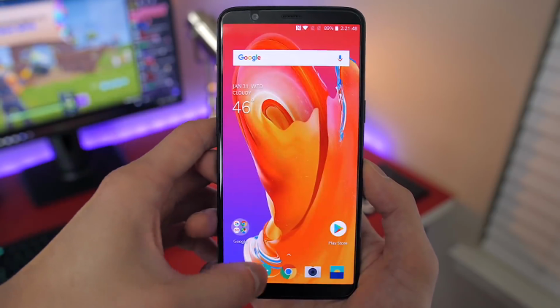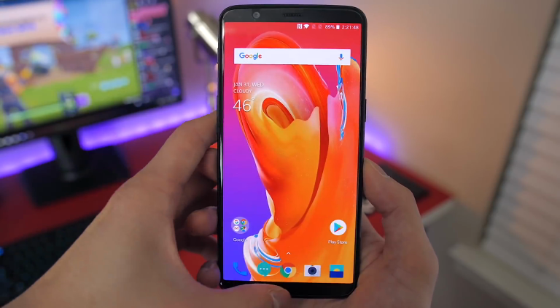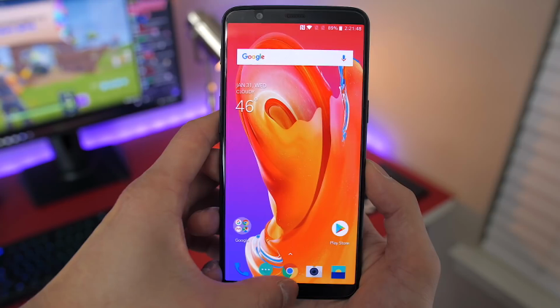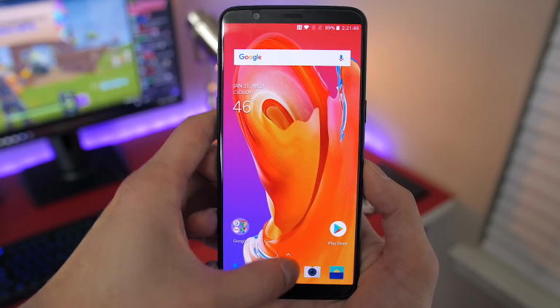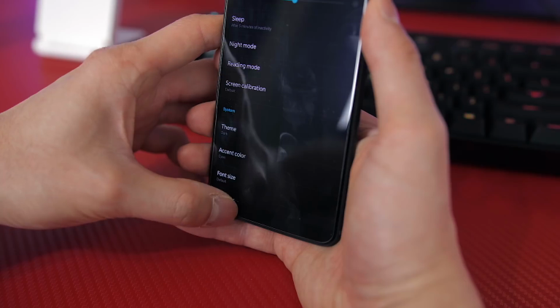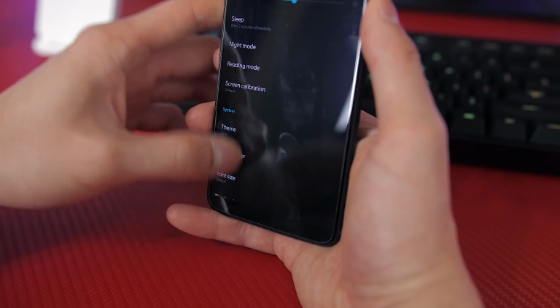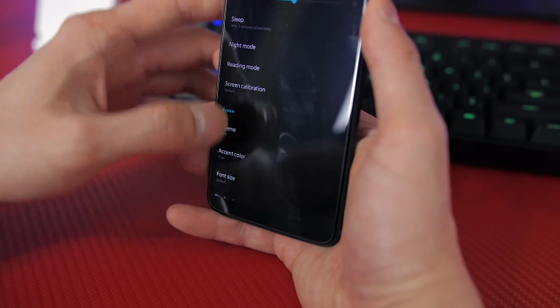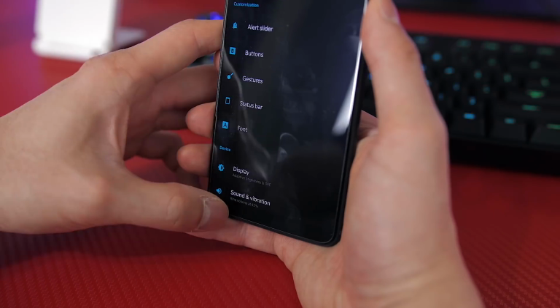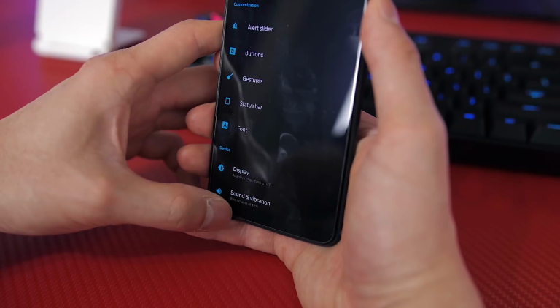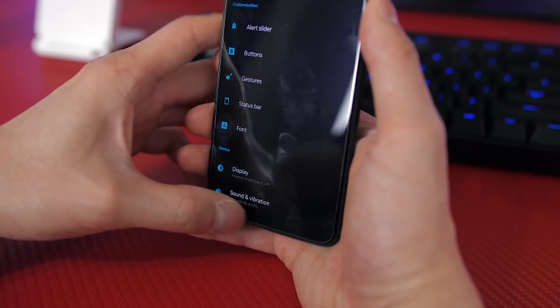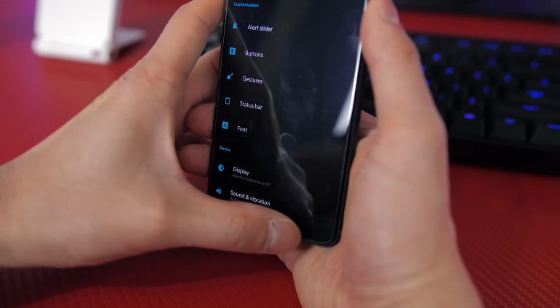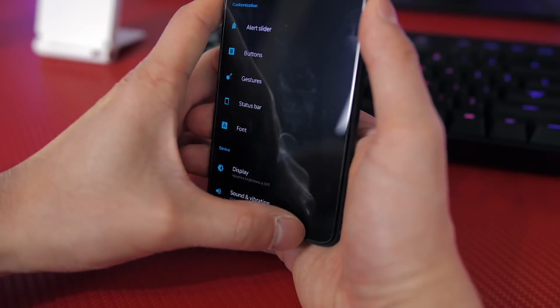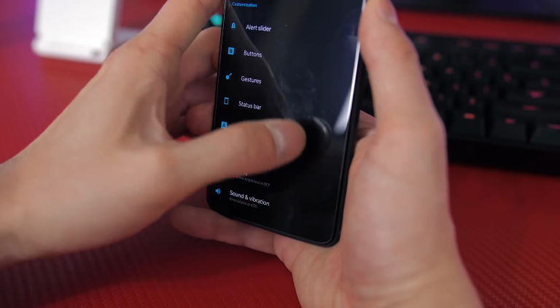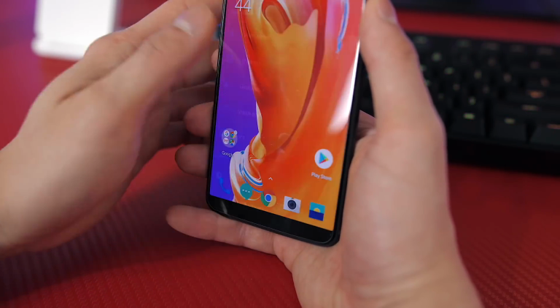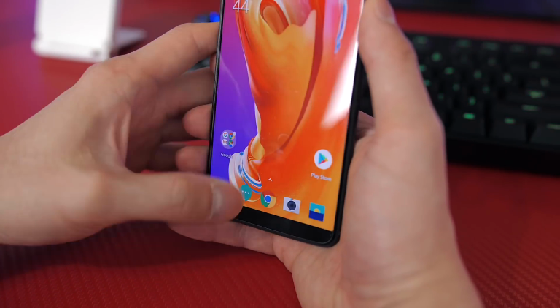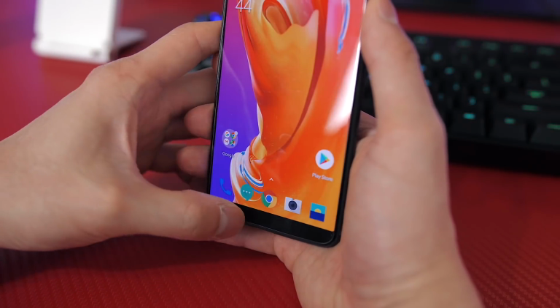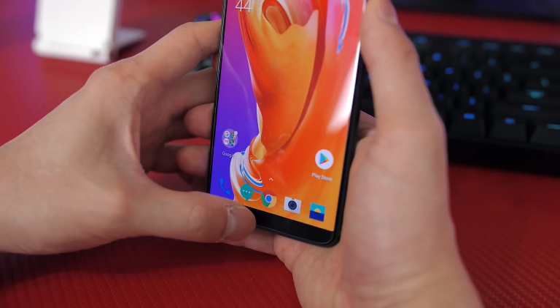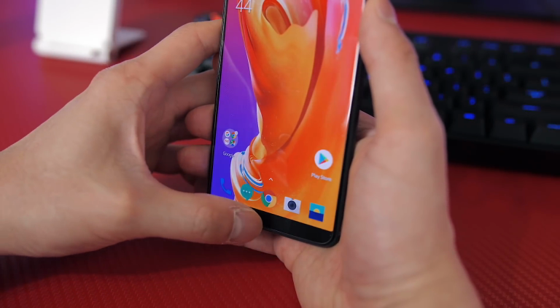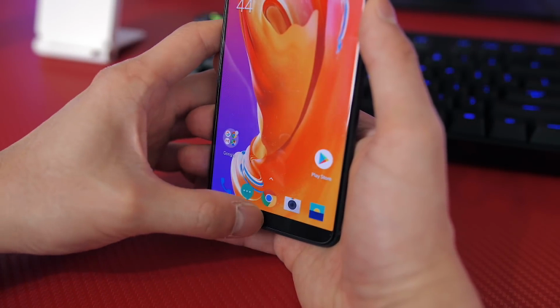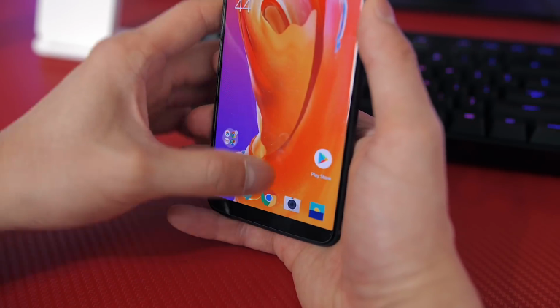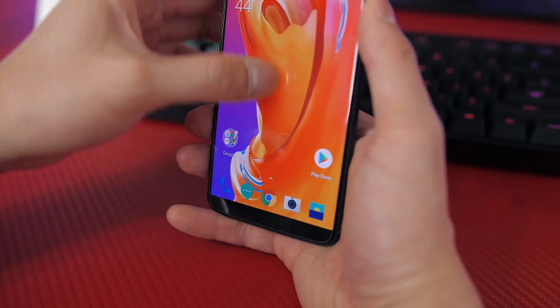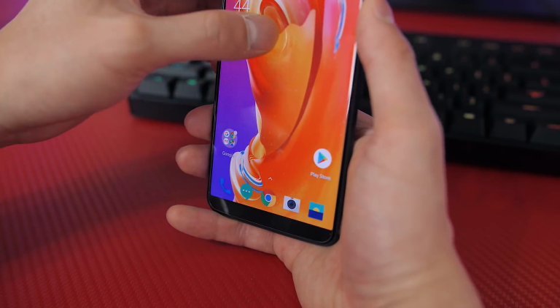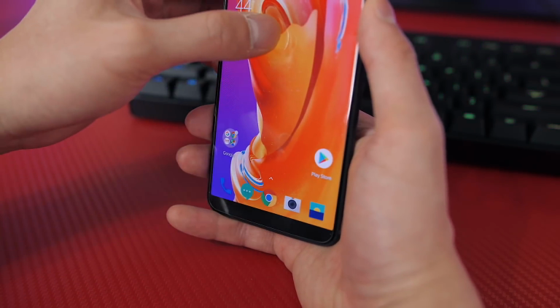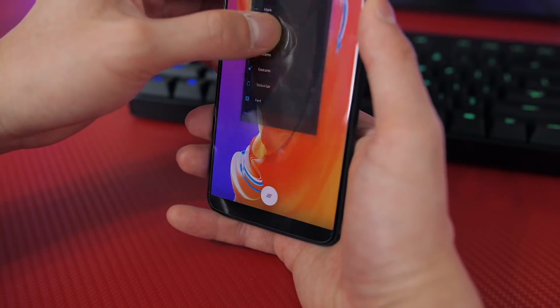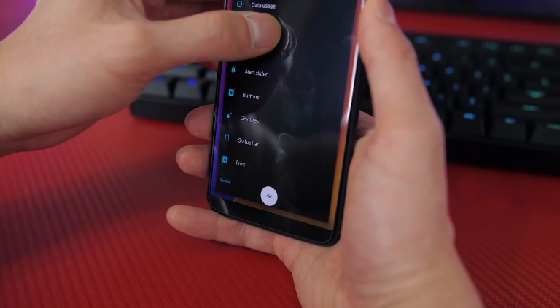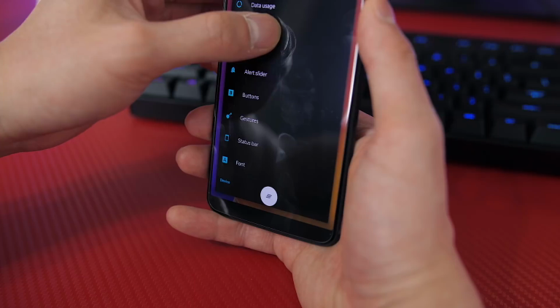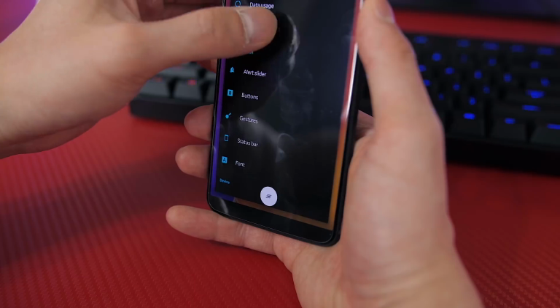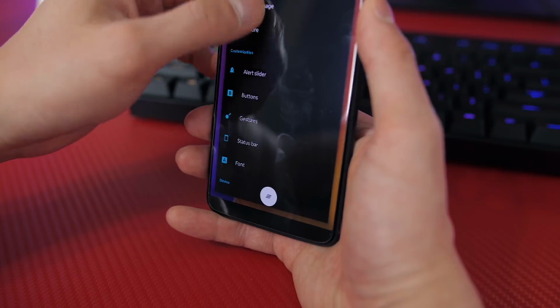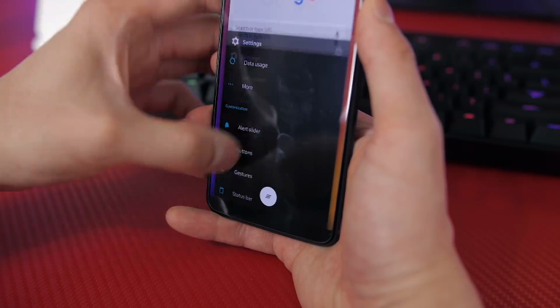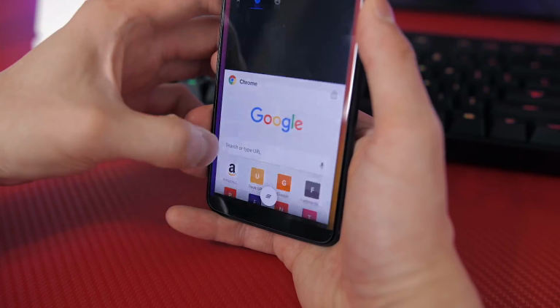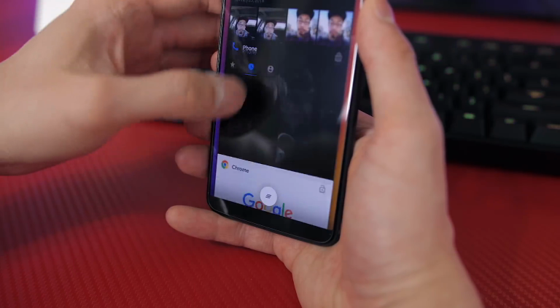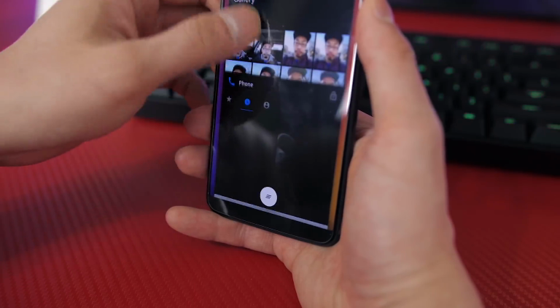This beta update is also available for the OnePlus 5, but as it stands right now, you won't get the same iPhone X gesture controls.